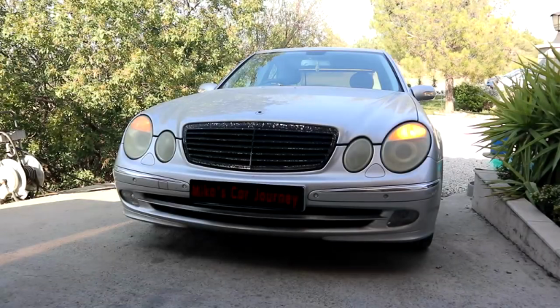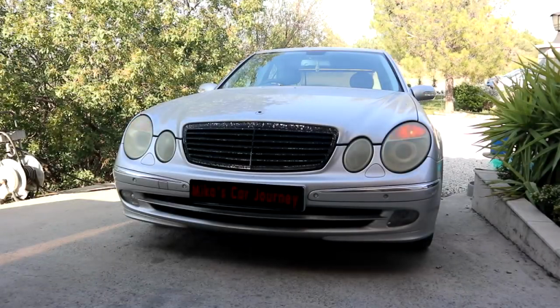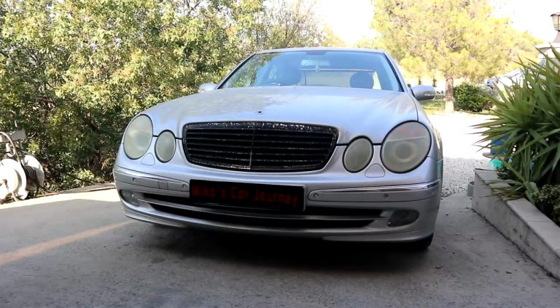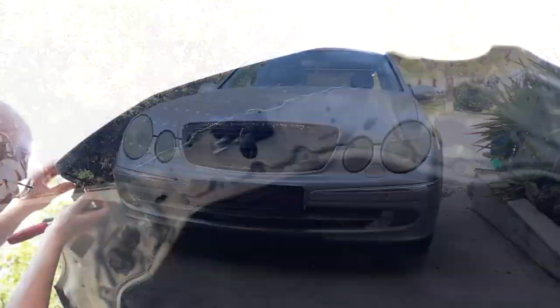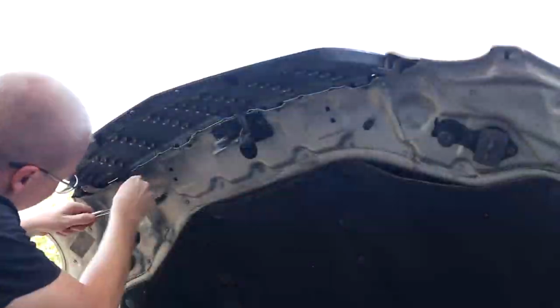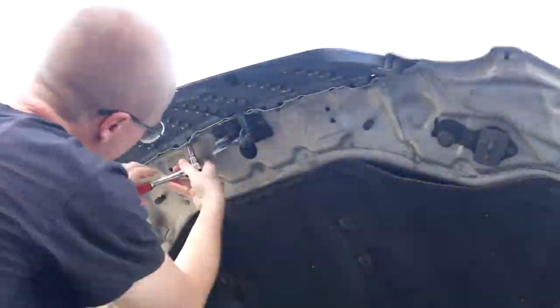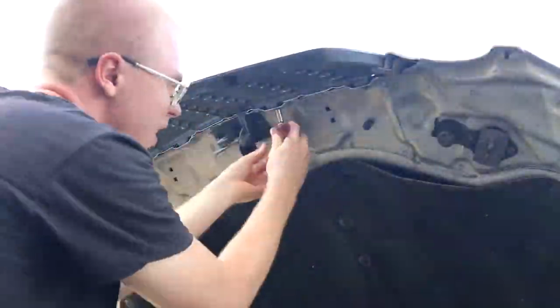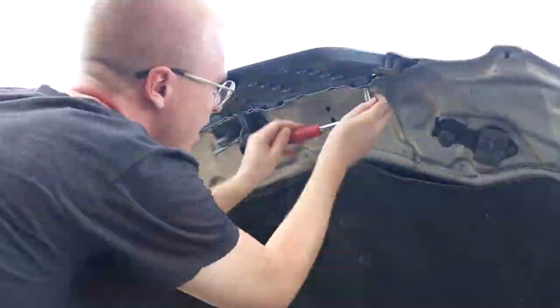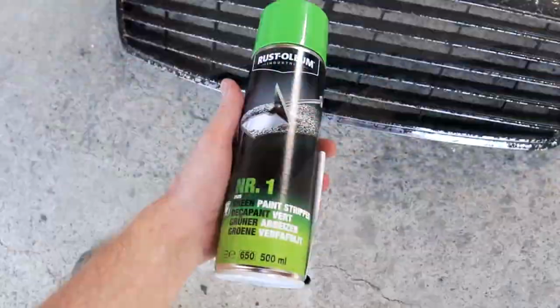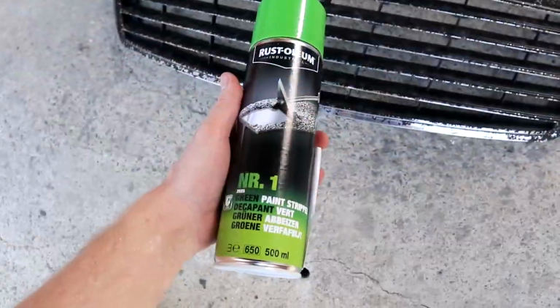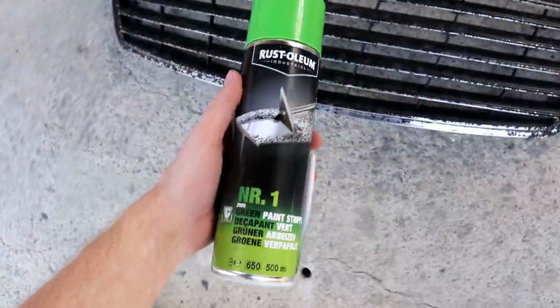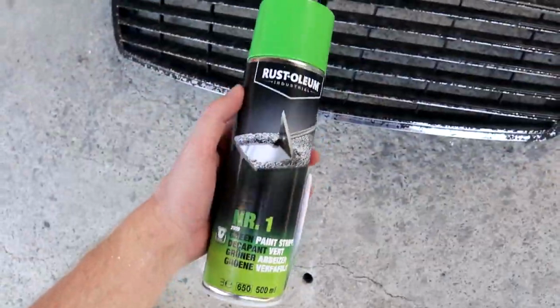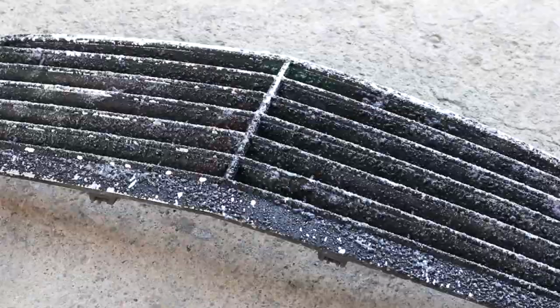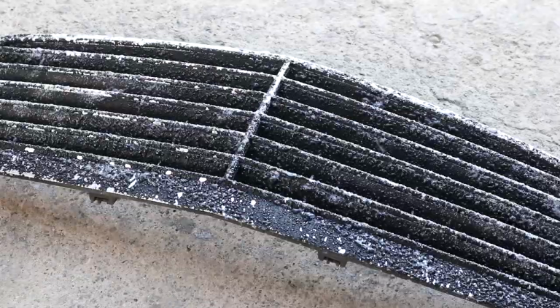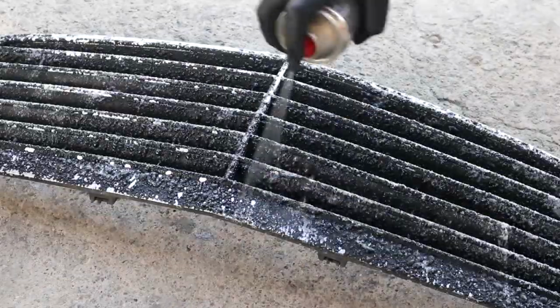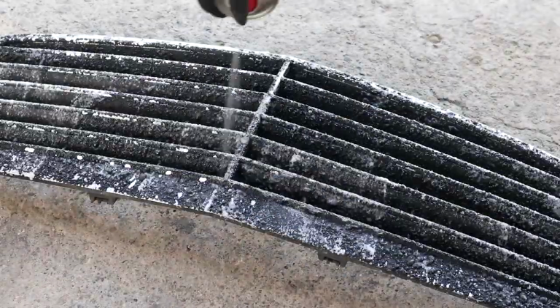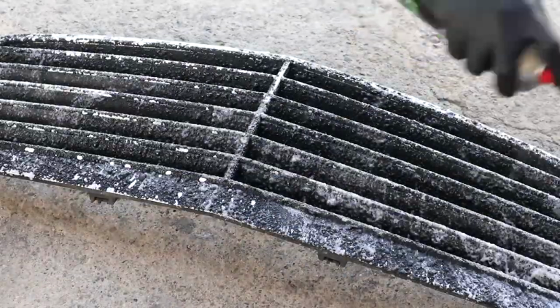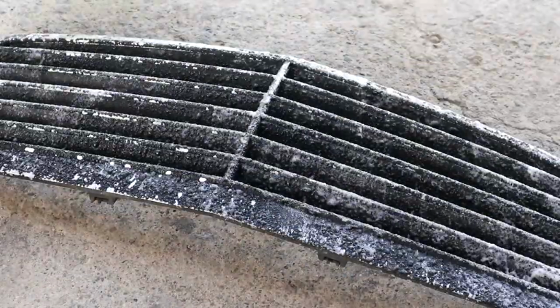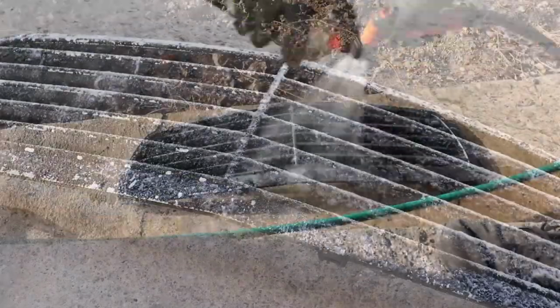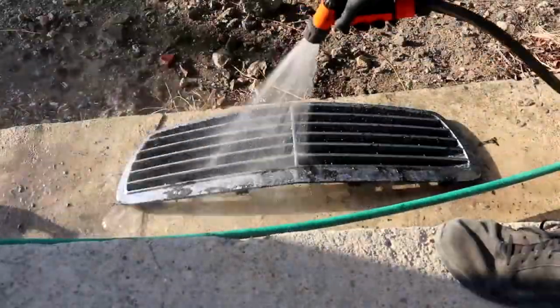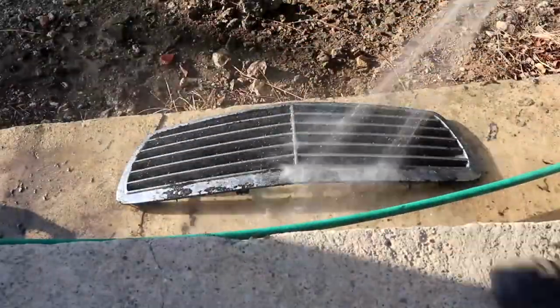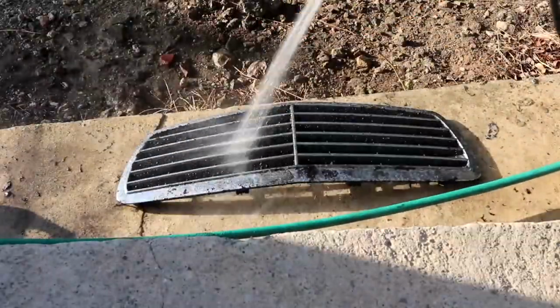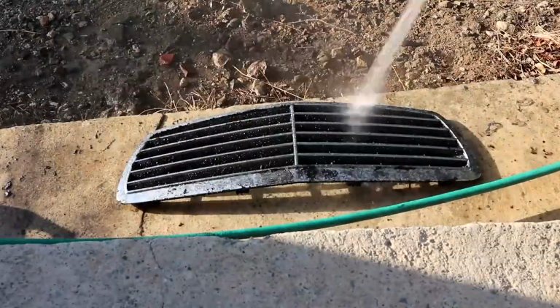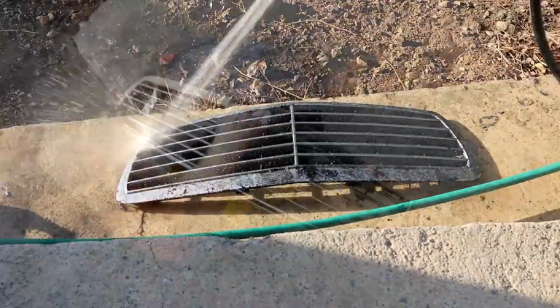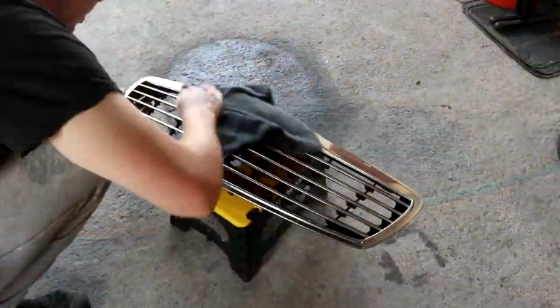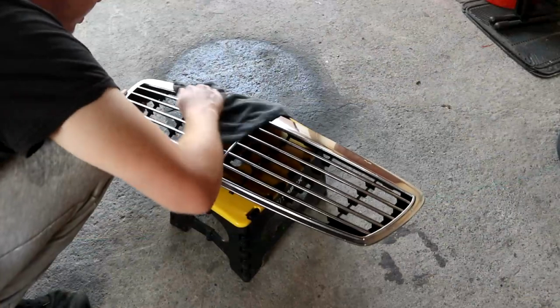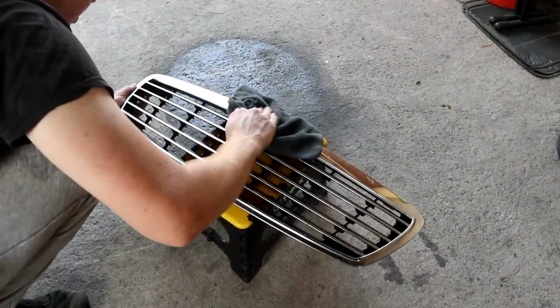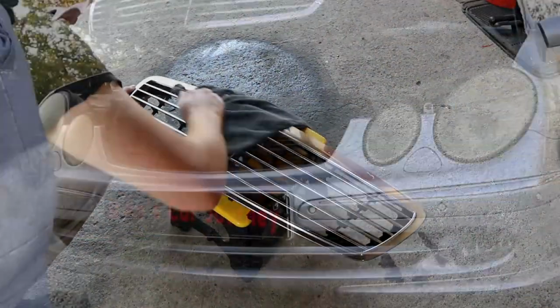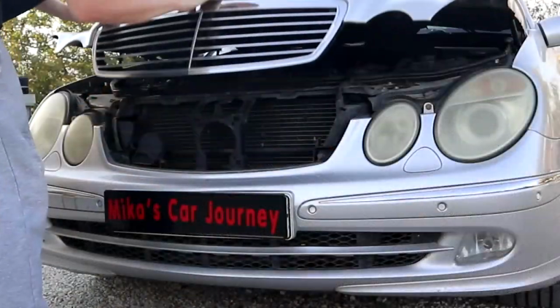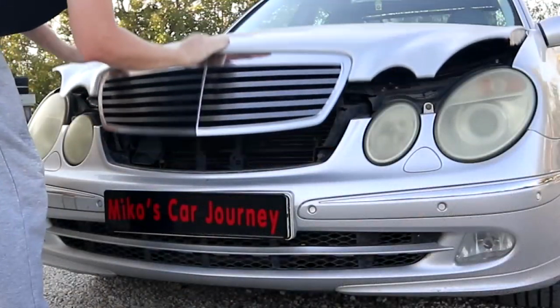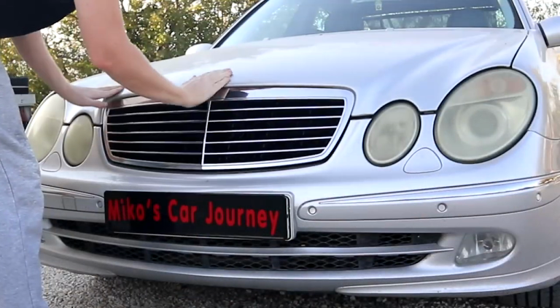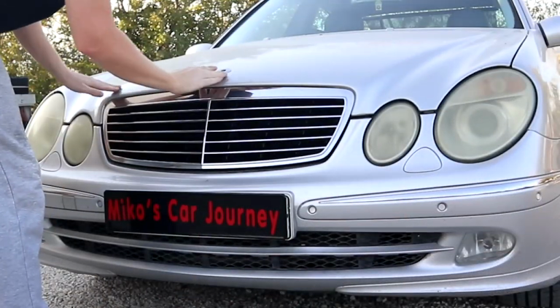In this episode, we'll make this Mercedes grill shine bright once again.